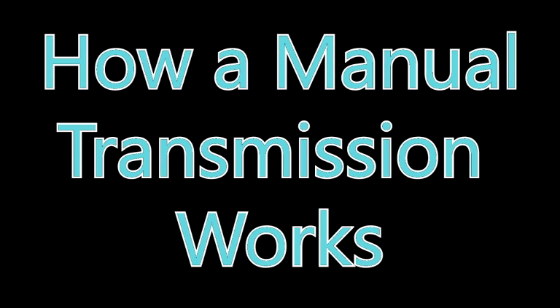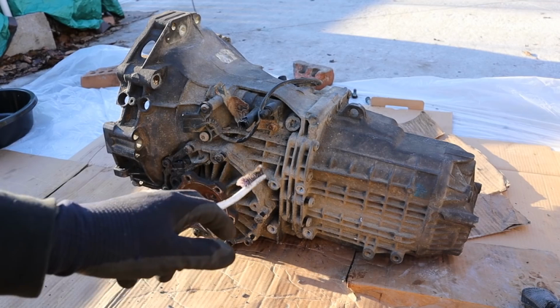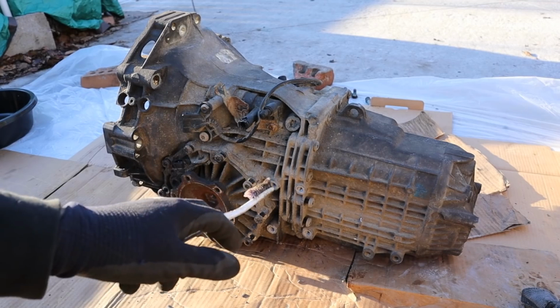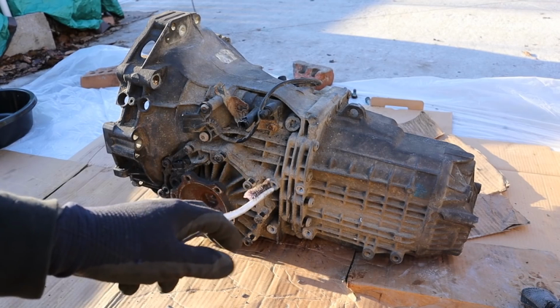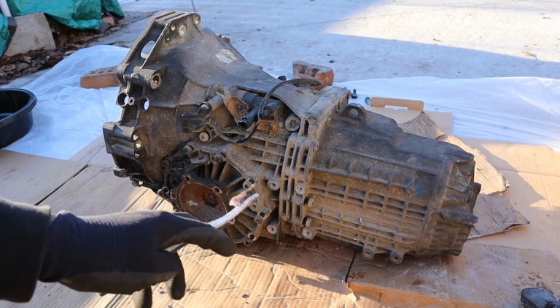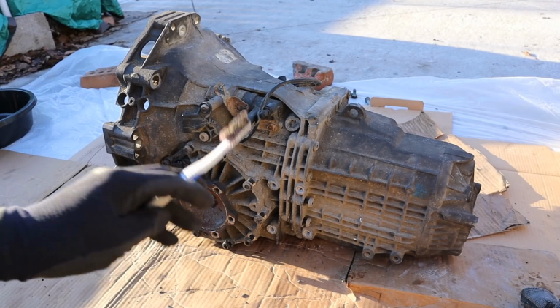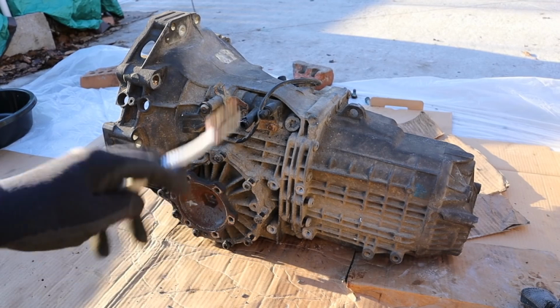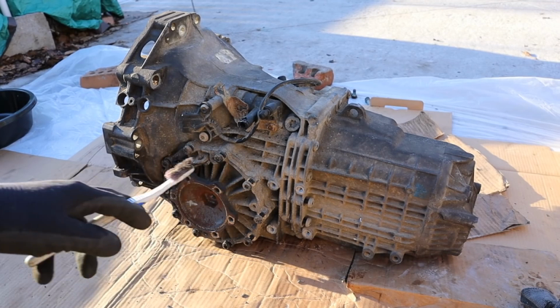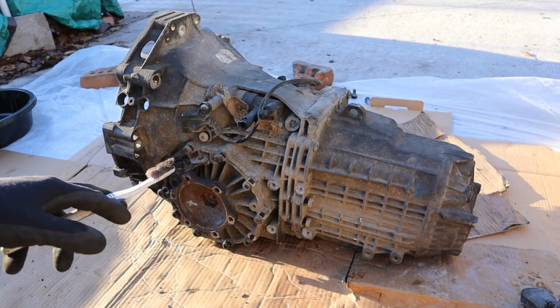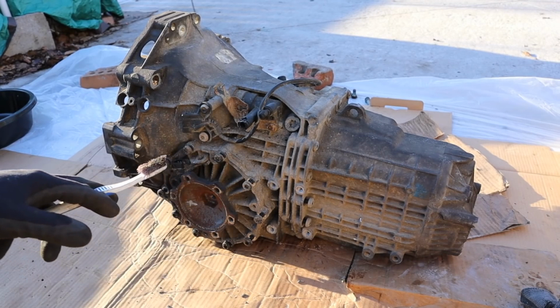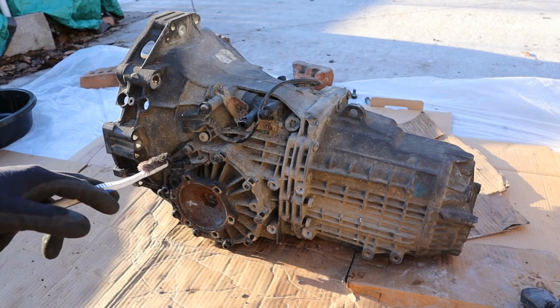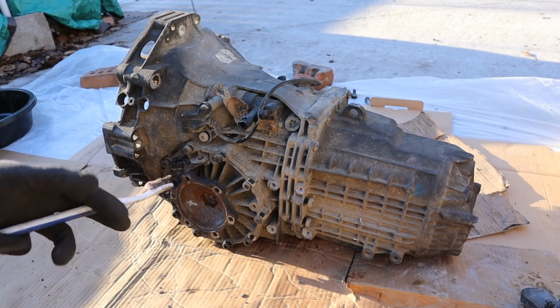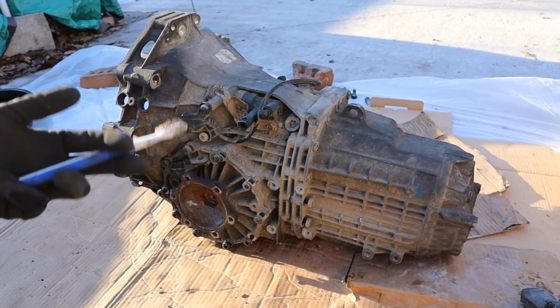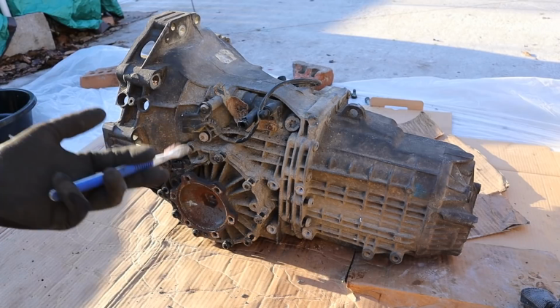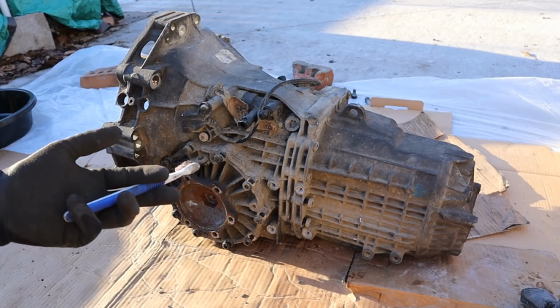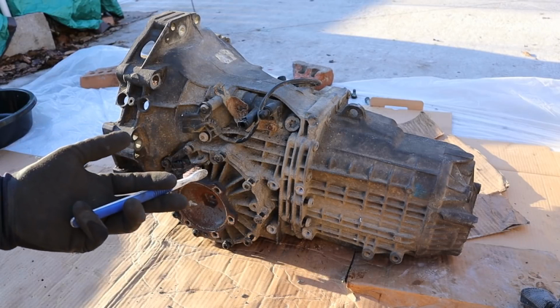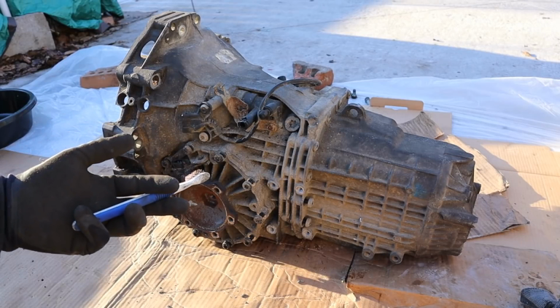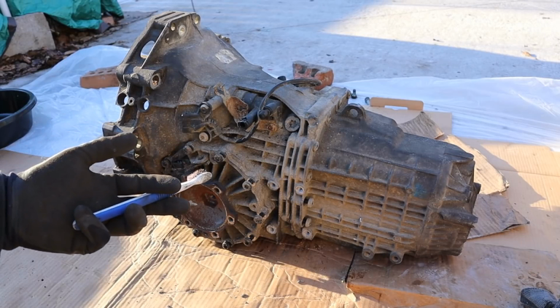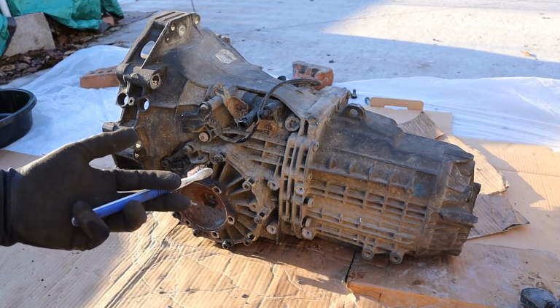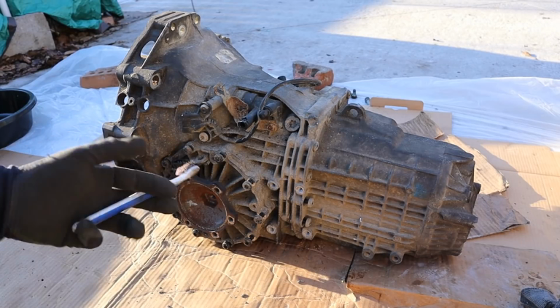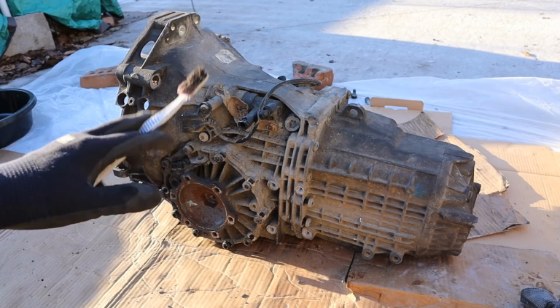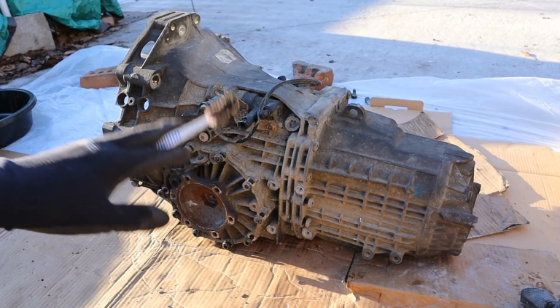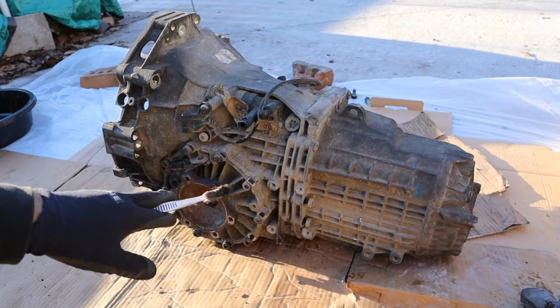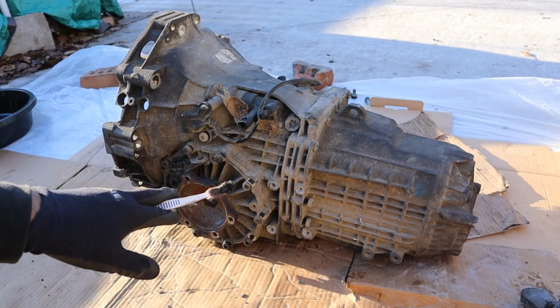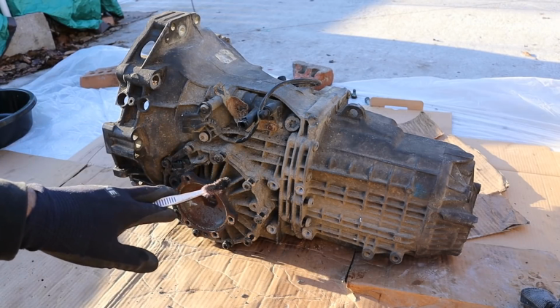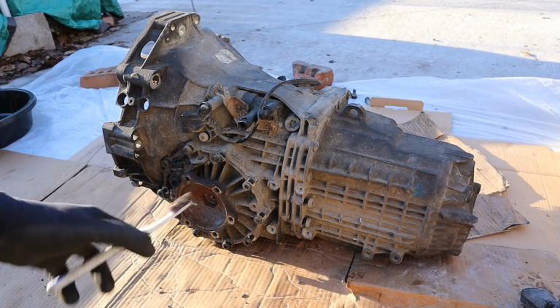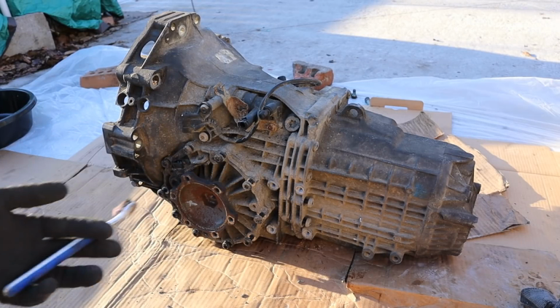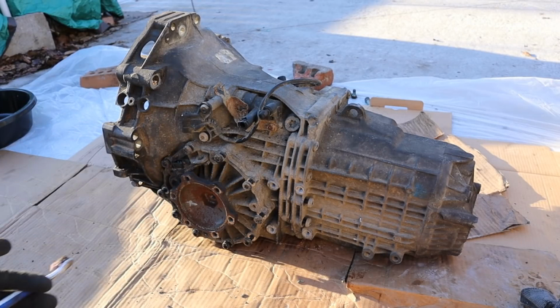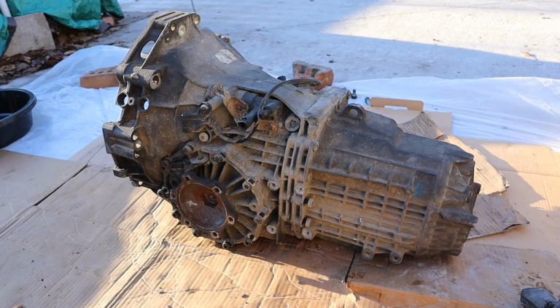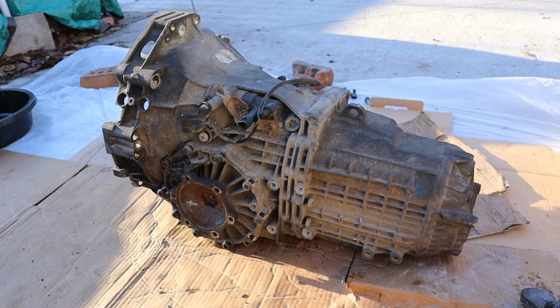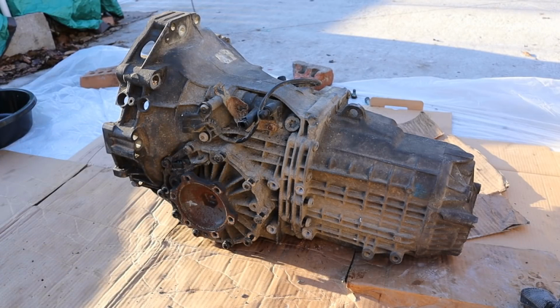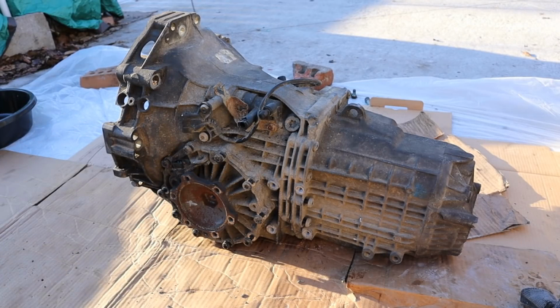Today we're going to be taking a look inside of this manual transmission to see what's inside and how it works.